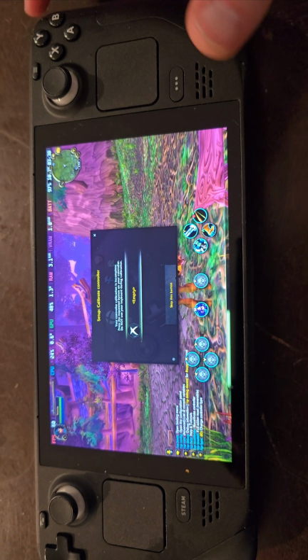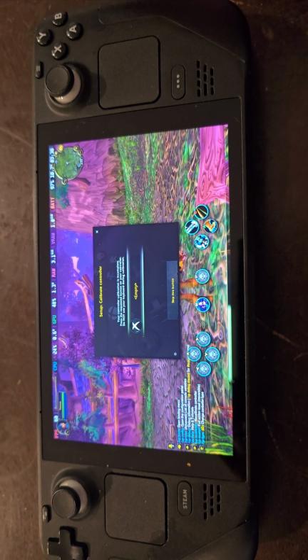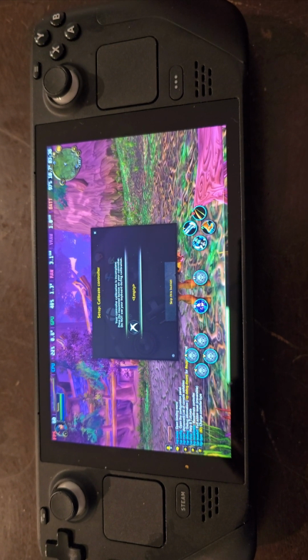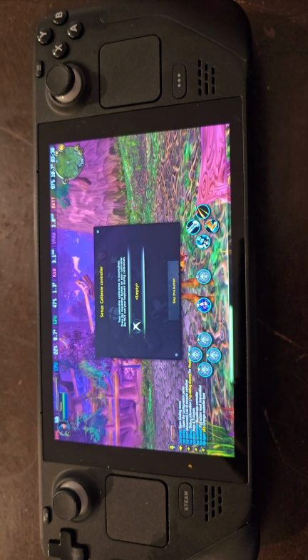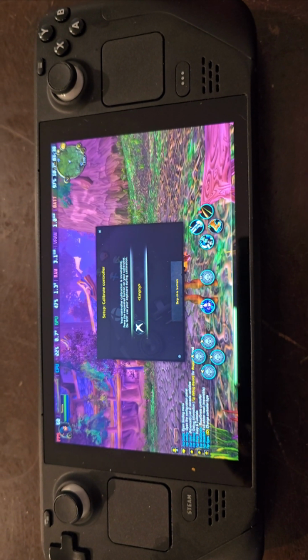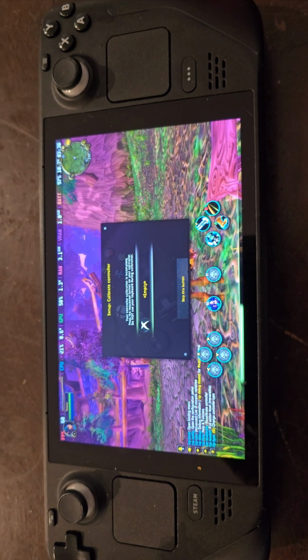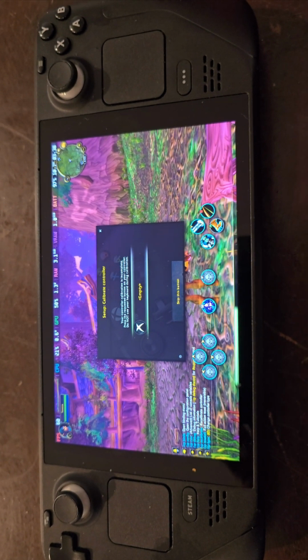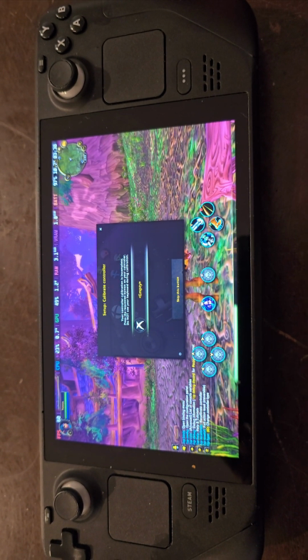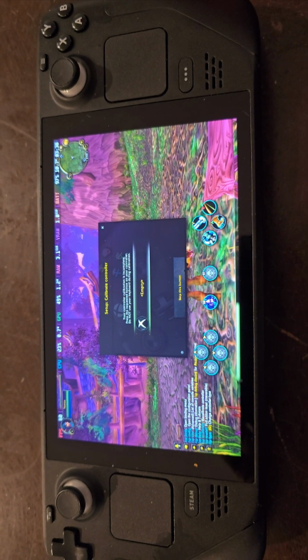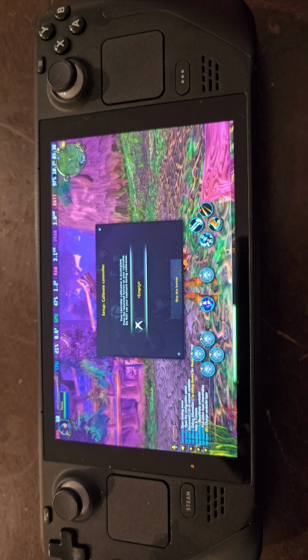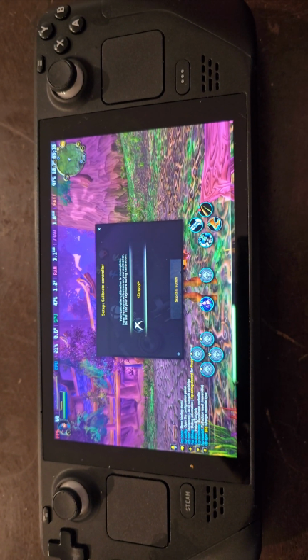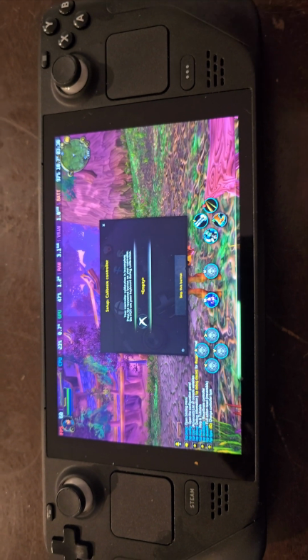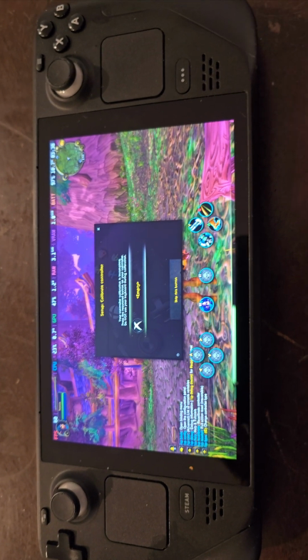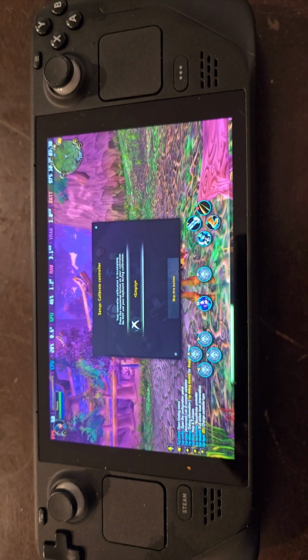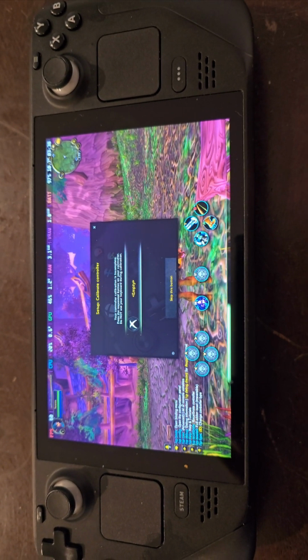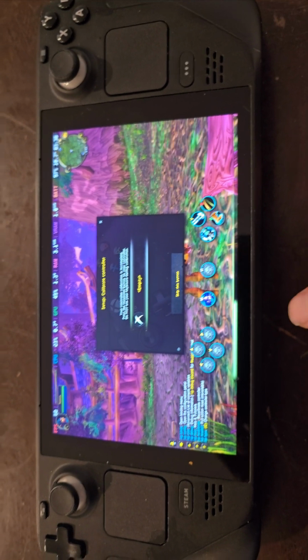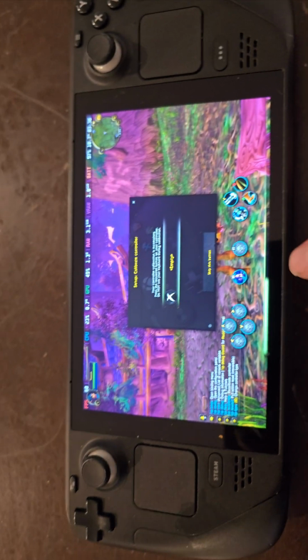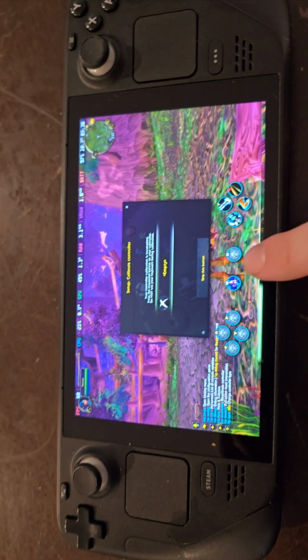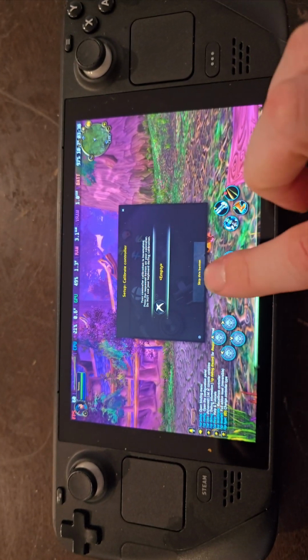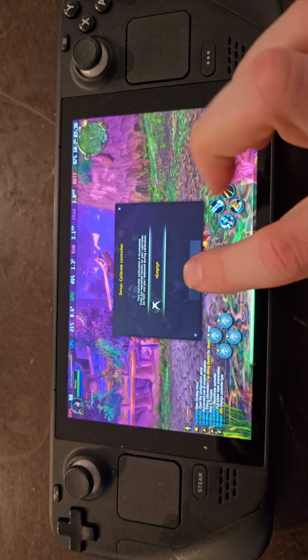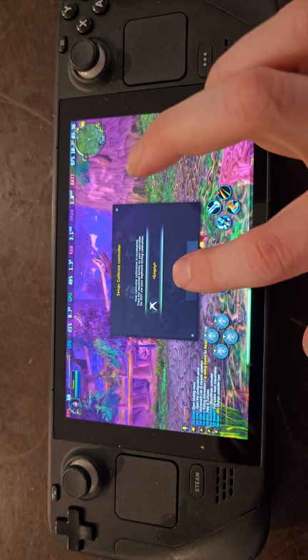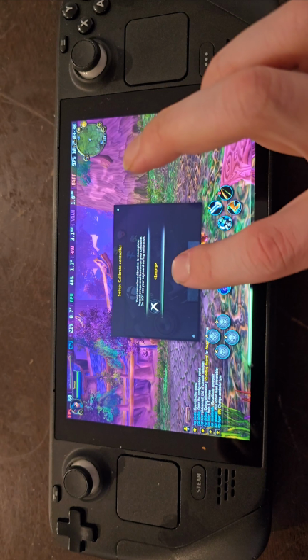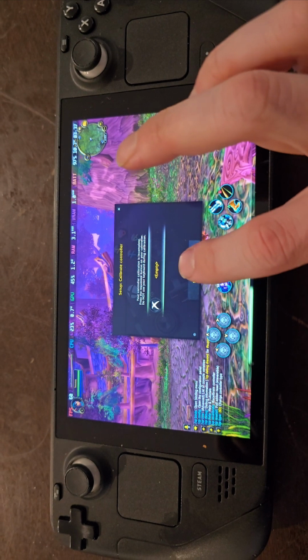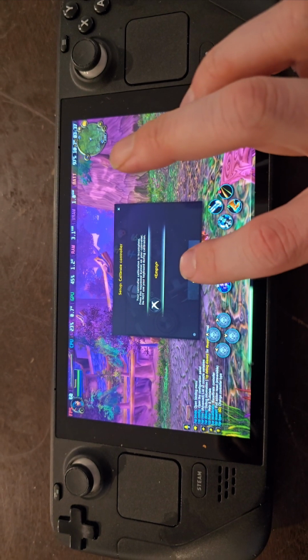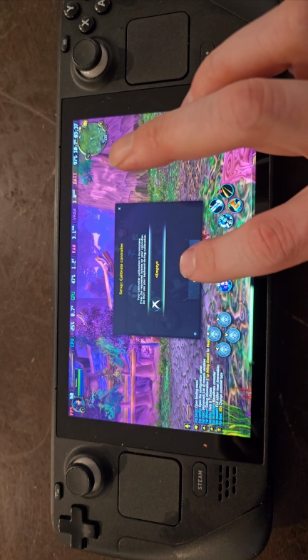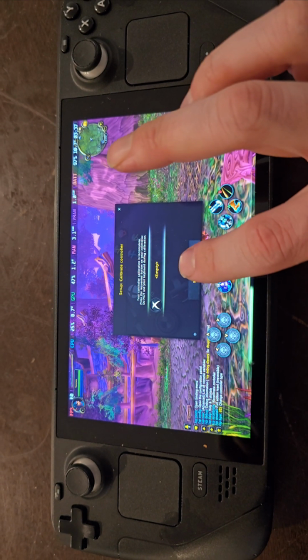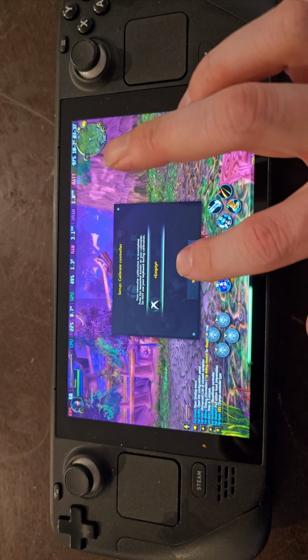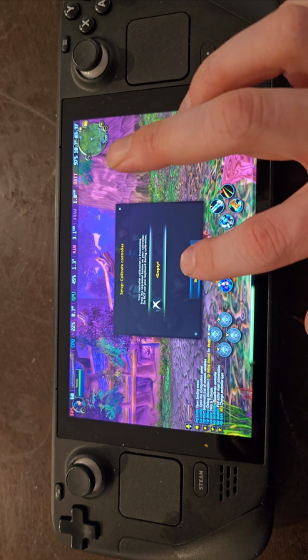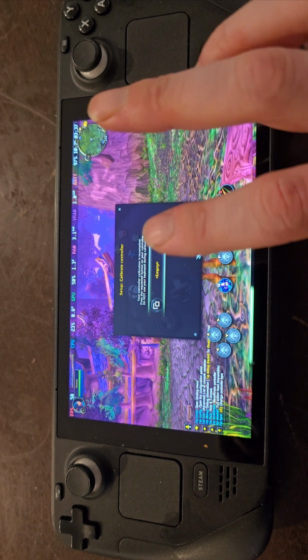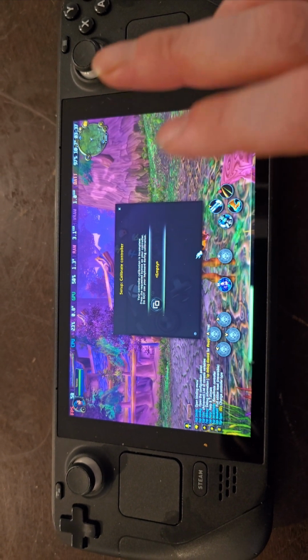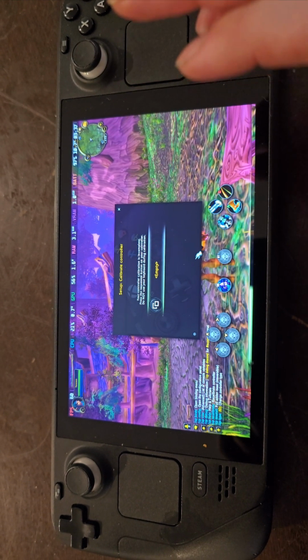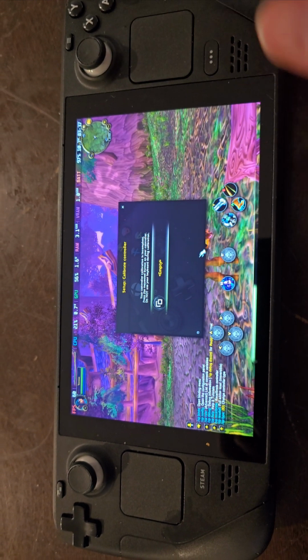I tend to skip this button — I'm going to skip this button with the Xbox button, due to the fact that you don't really need it.